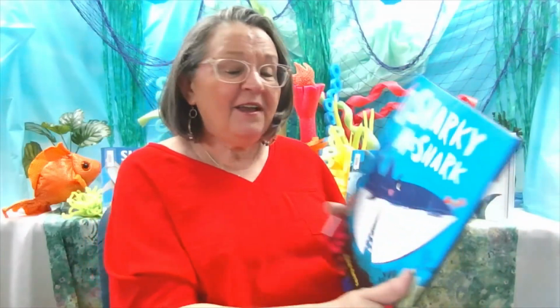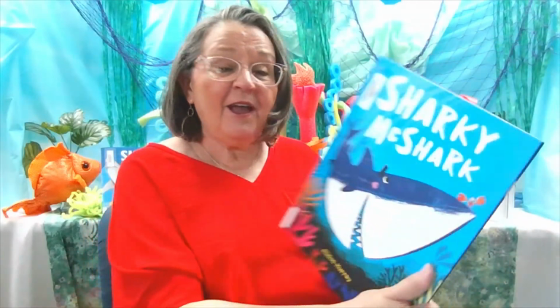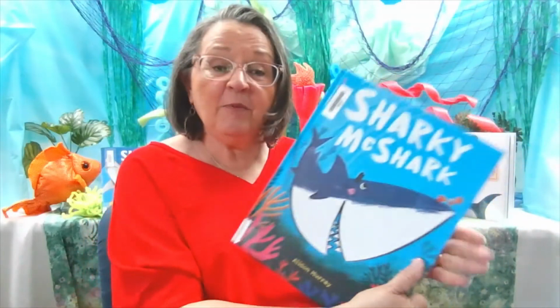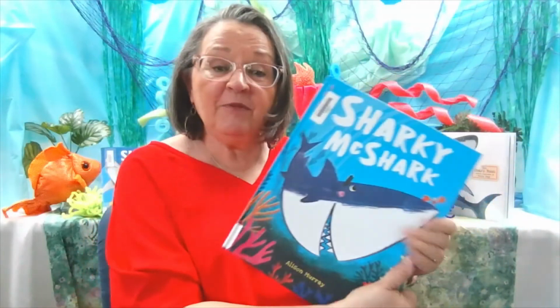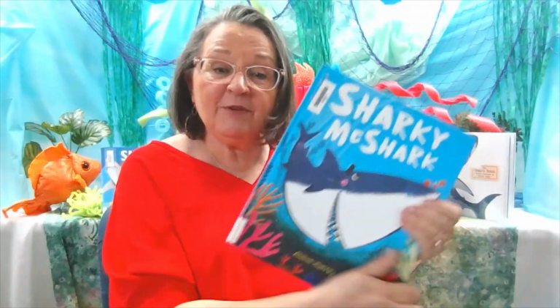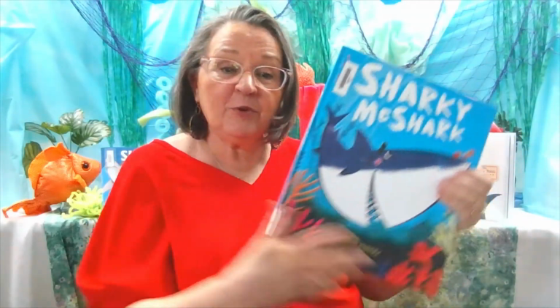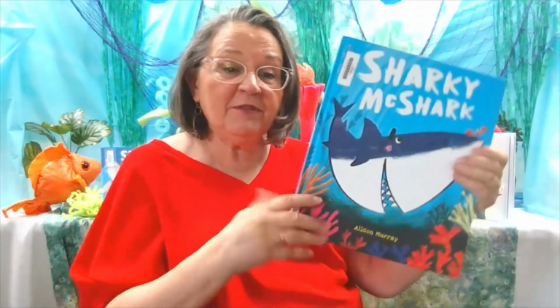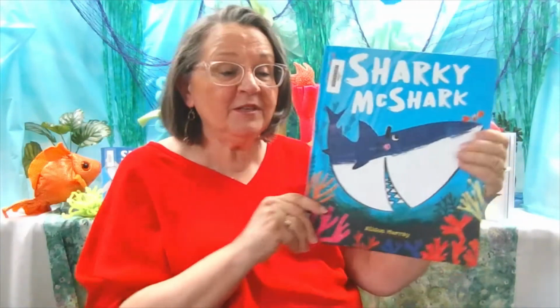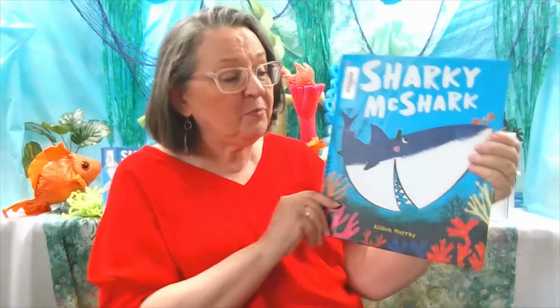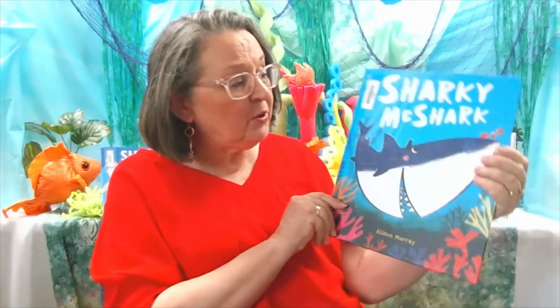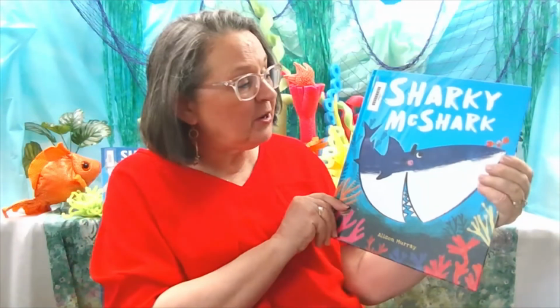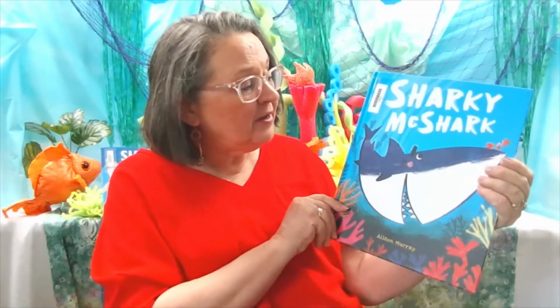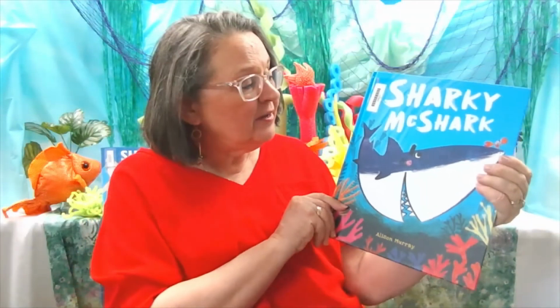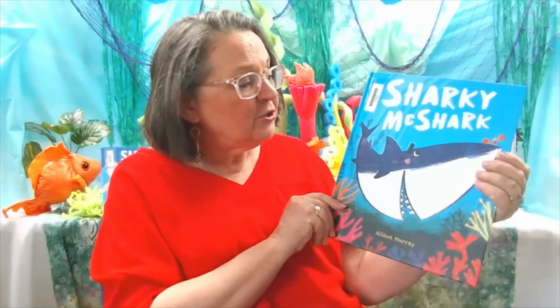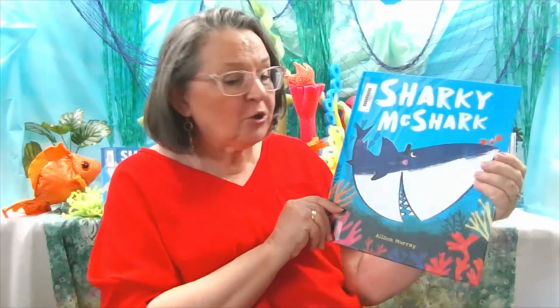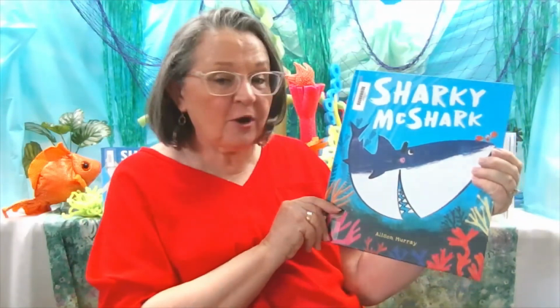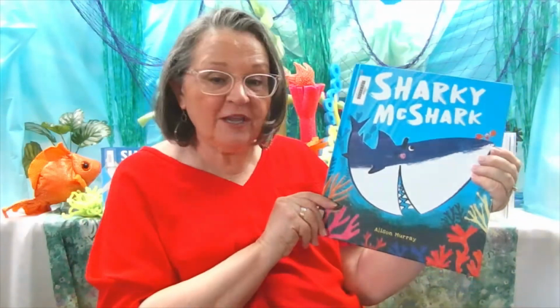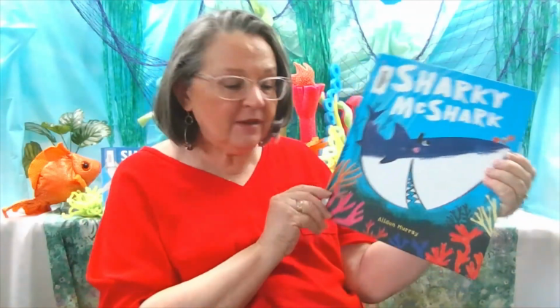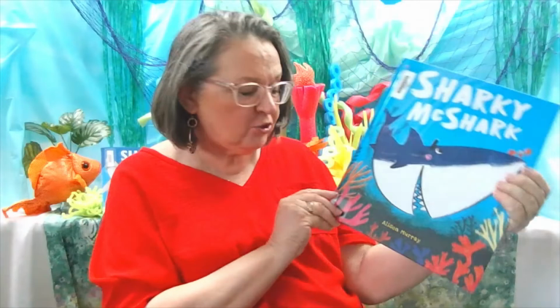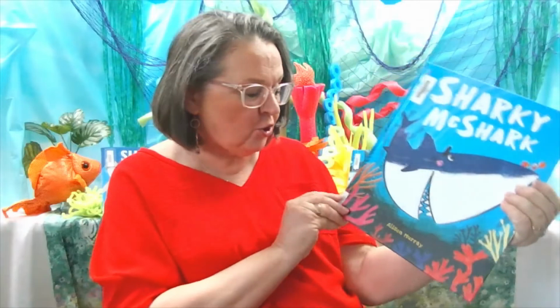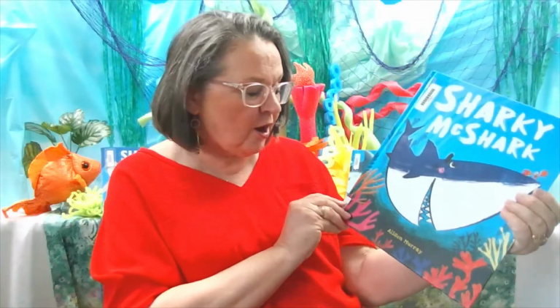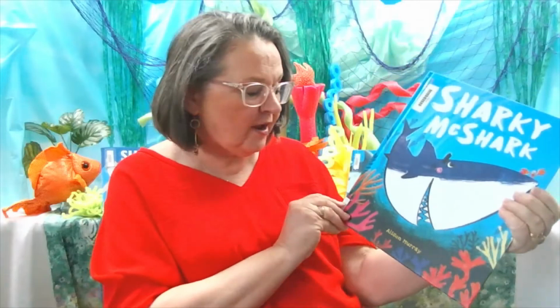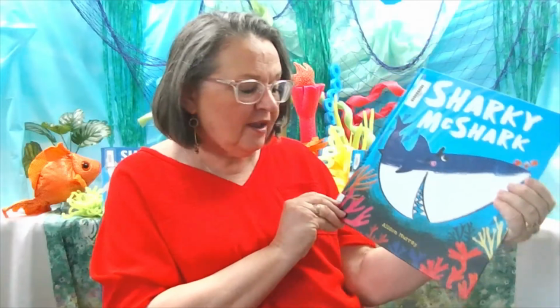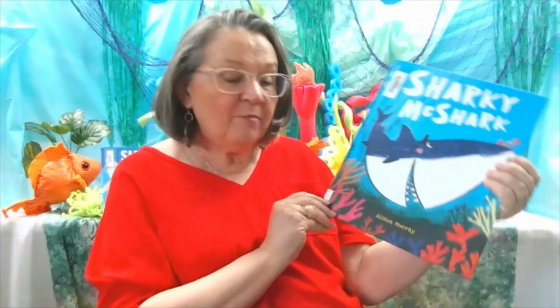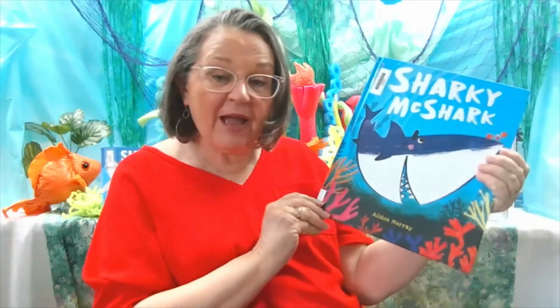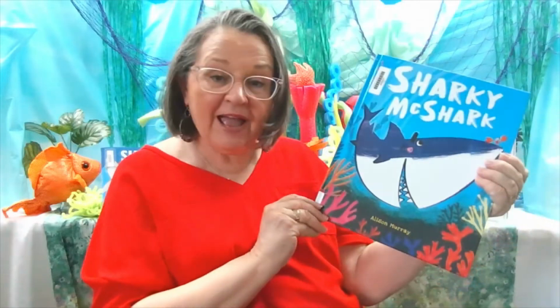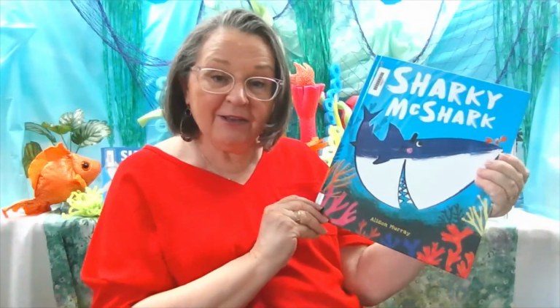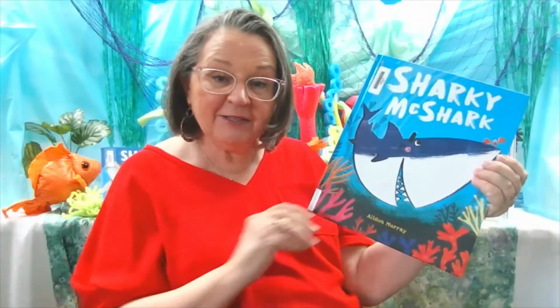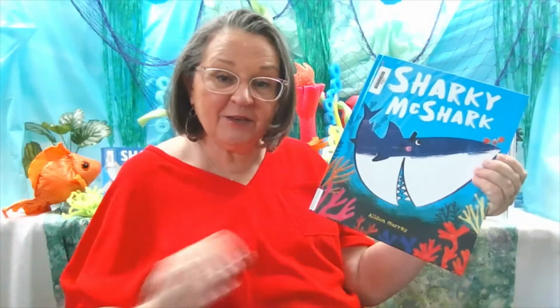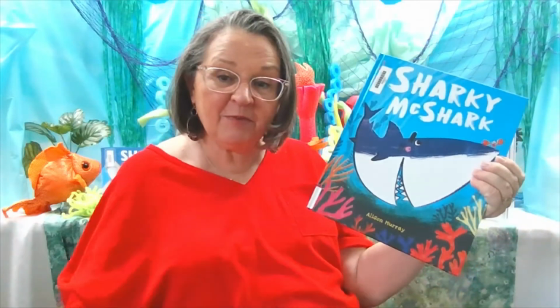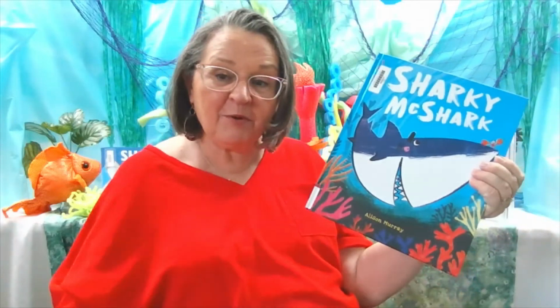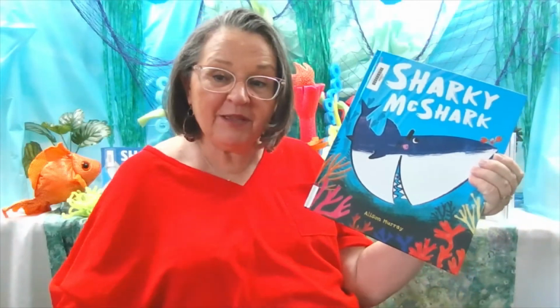I hope you've enjoyed this book, Sharky McShark, by Allison Murray.